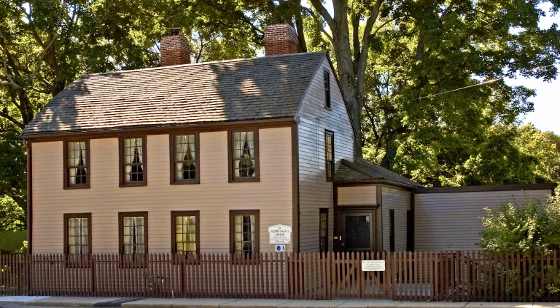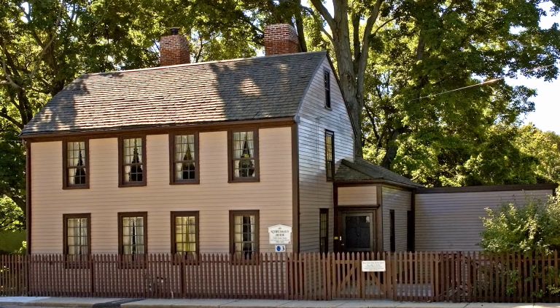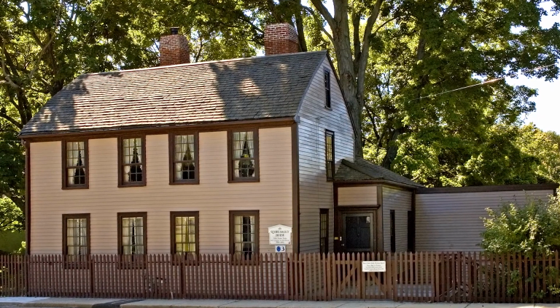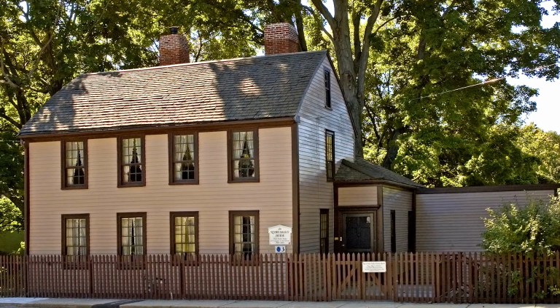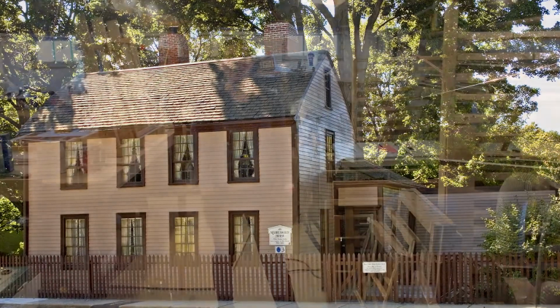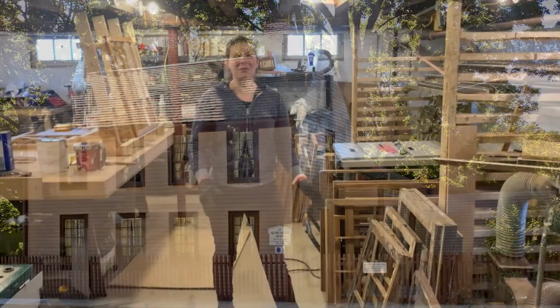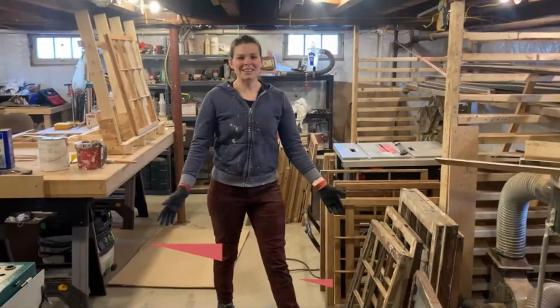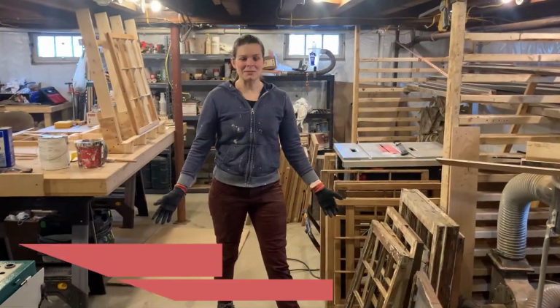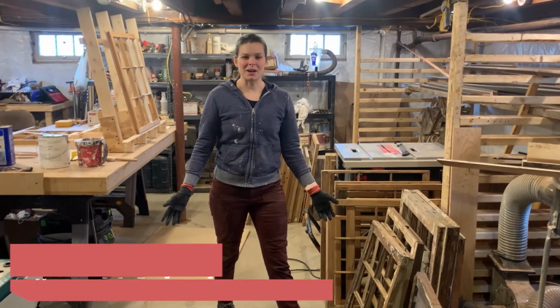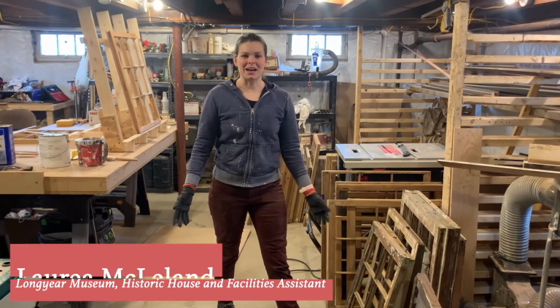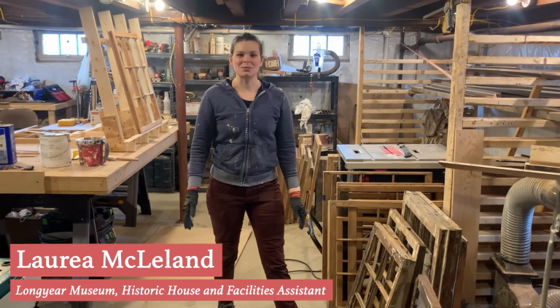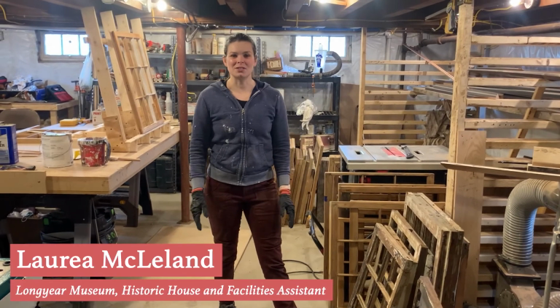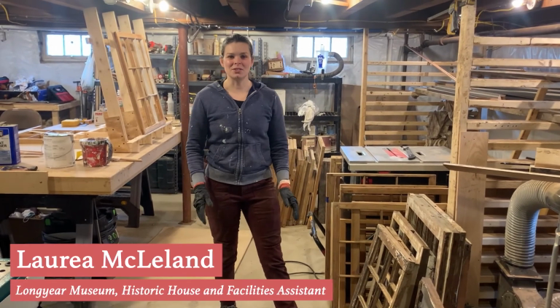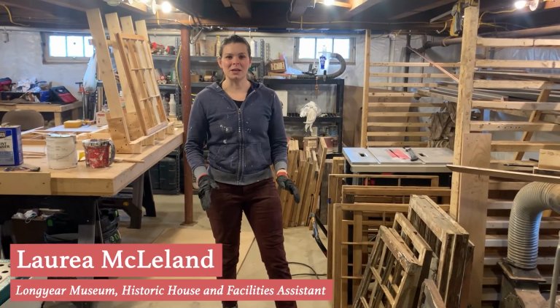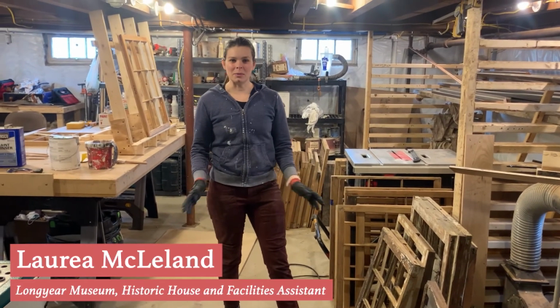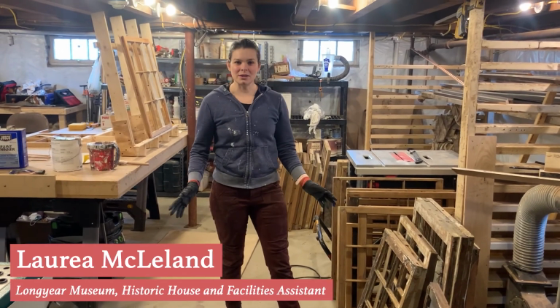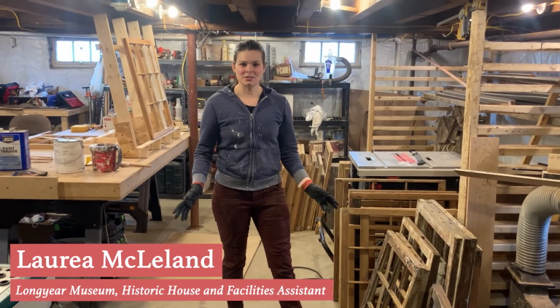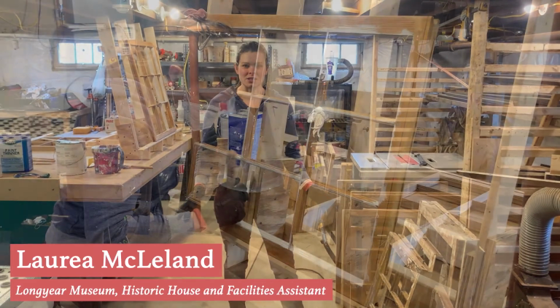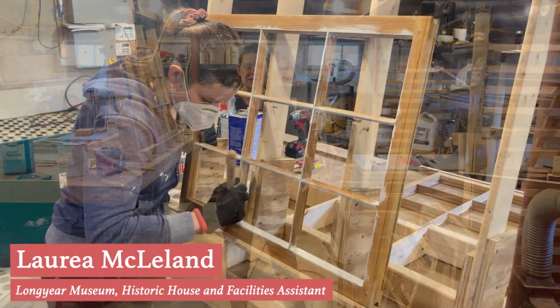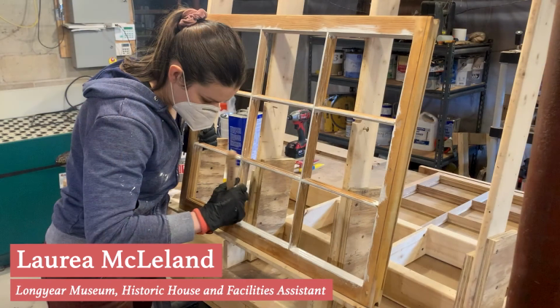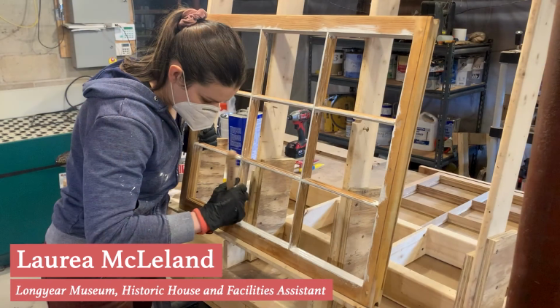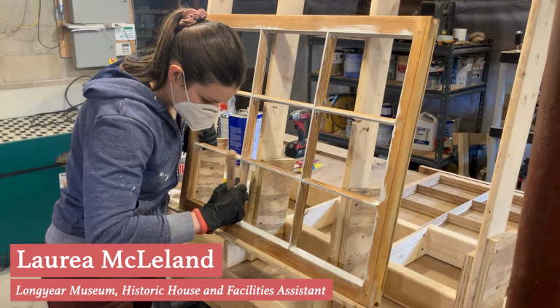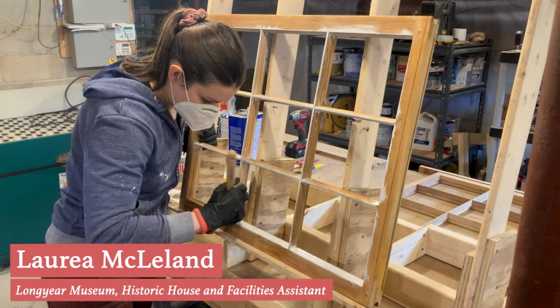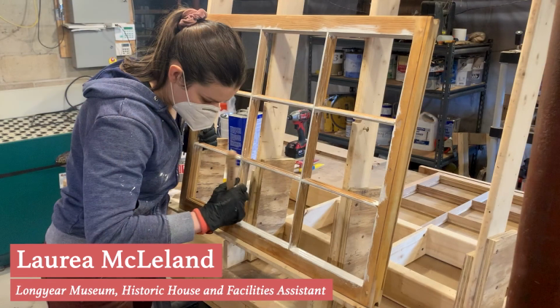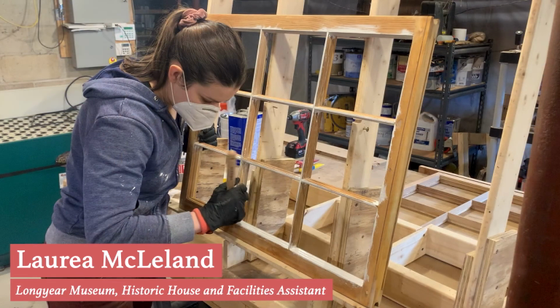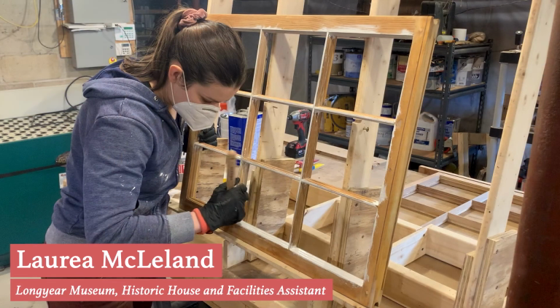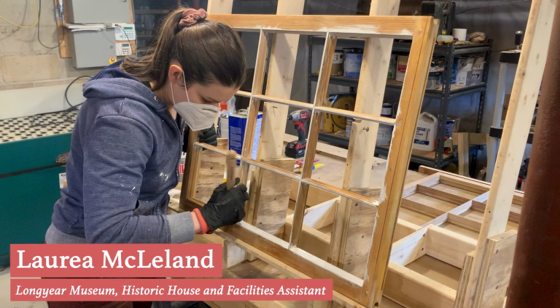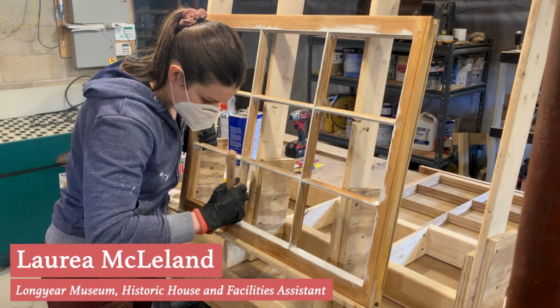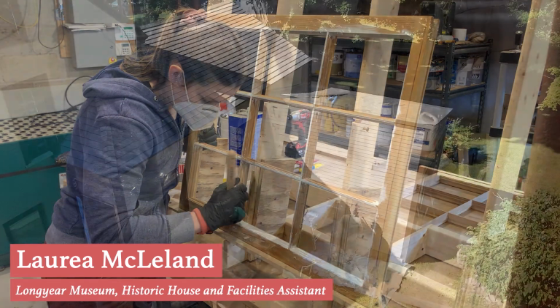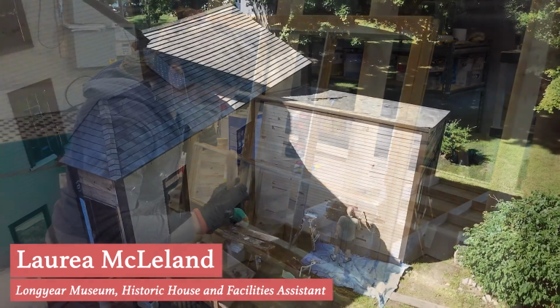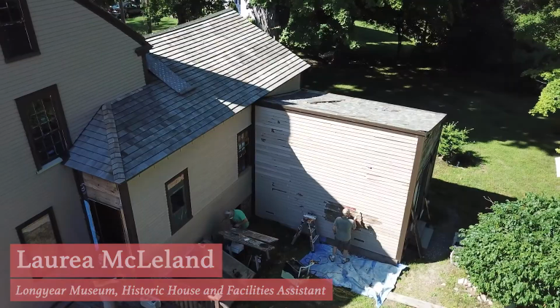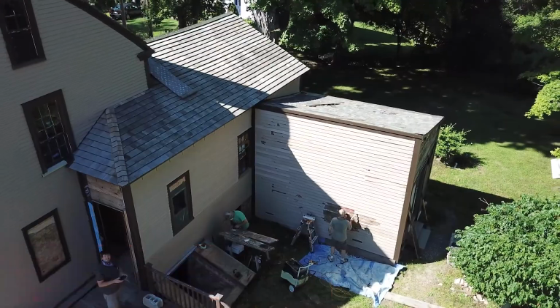Hi! We are at the Amesbury House, which is undergoing a big restoration. I'm Loria and I'm part of the facilities team doing this work.